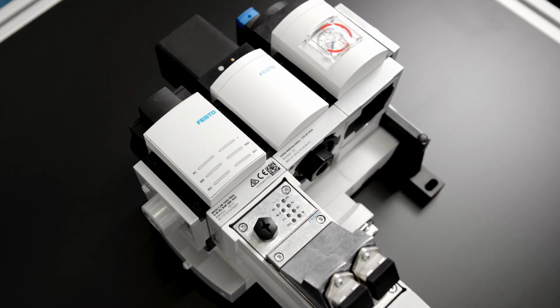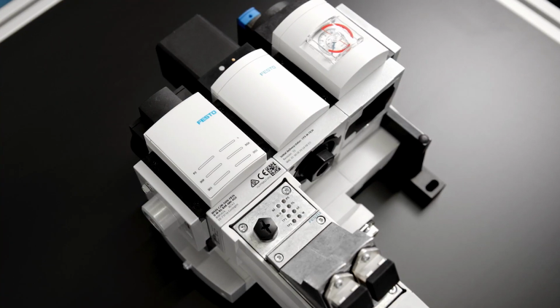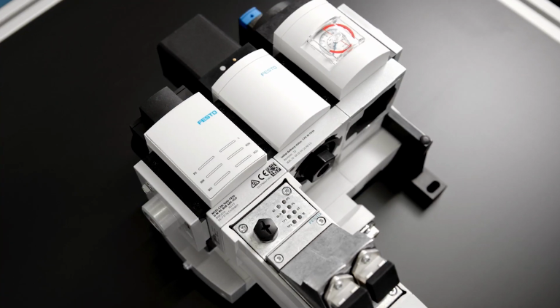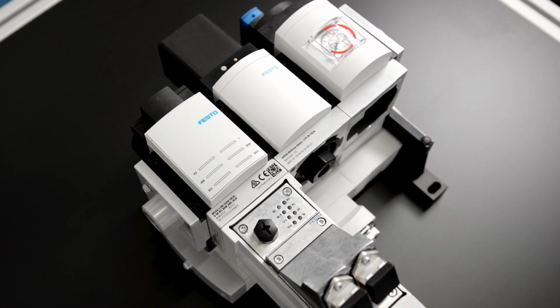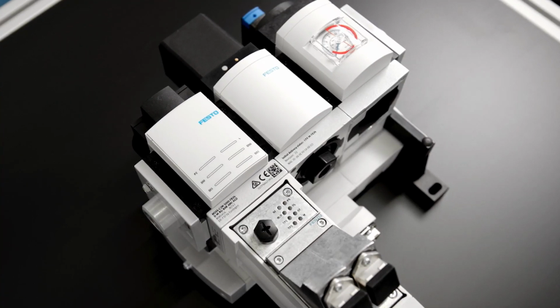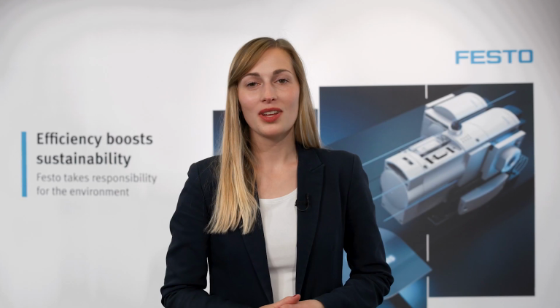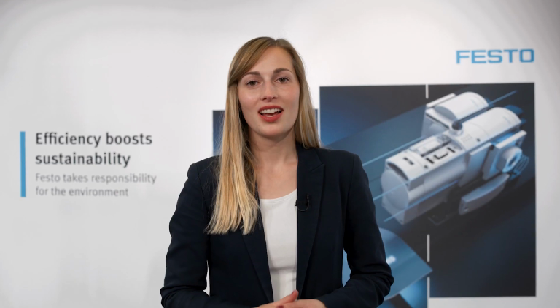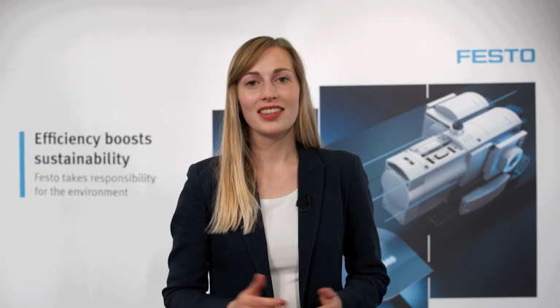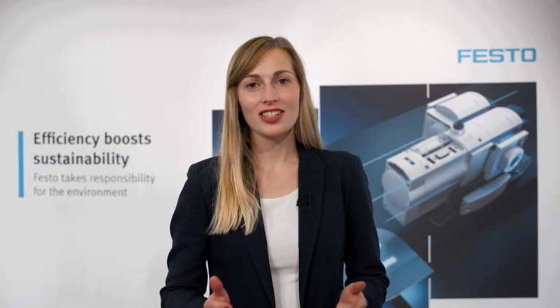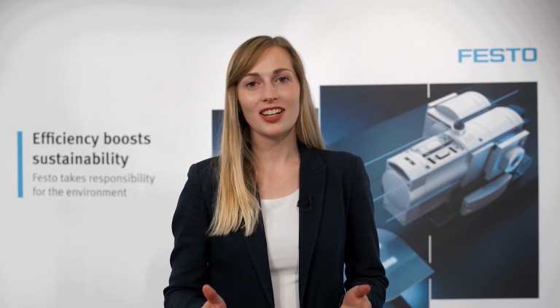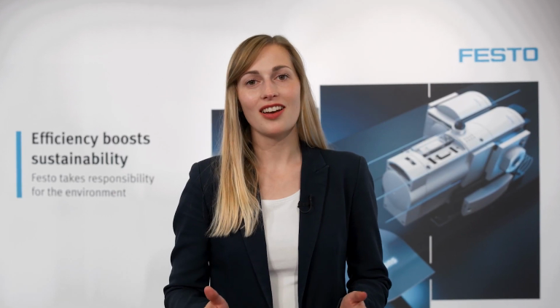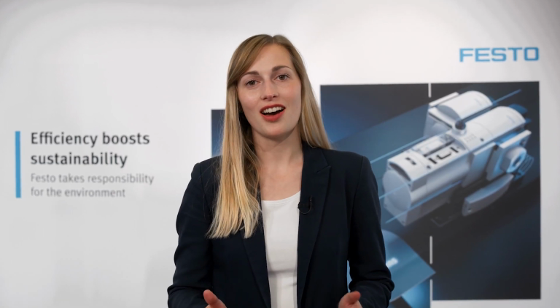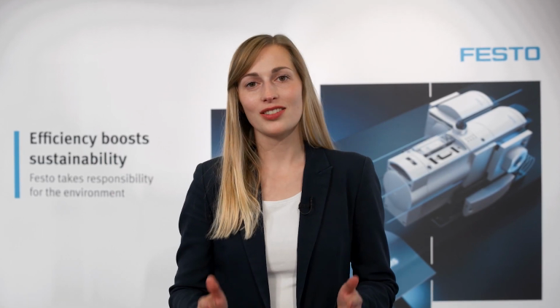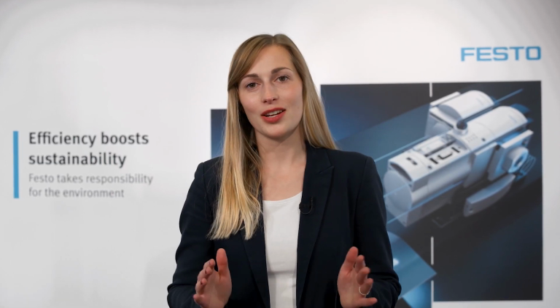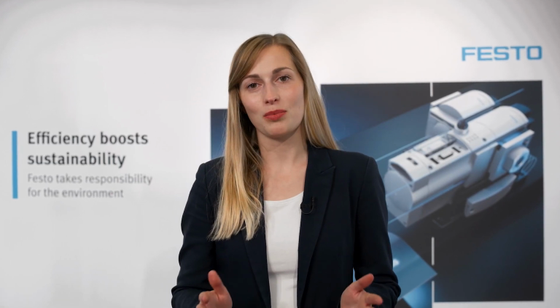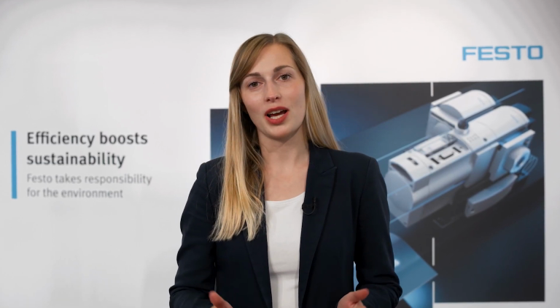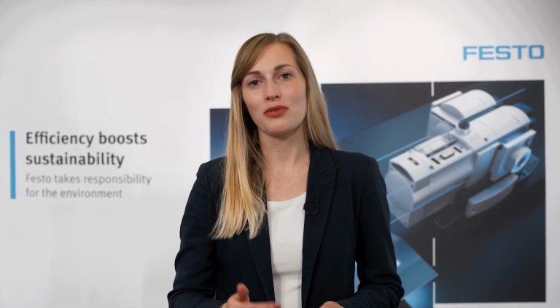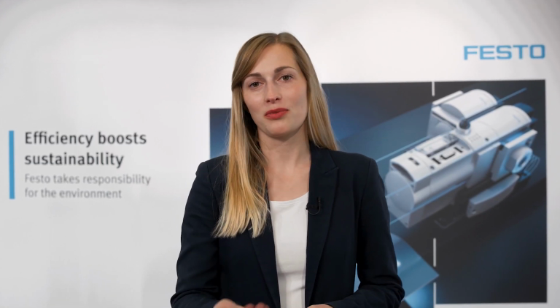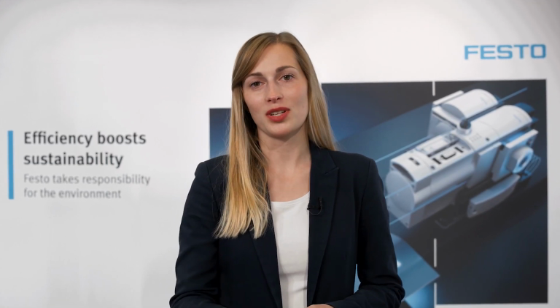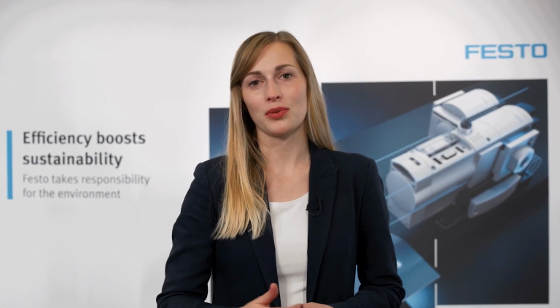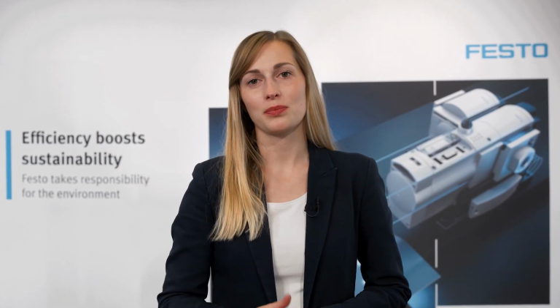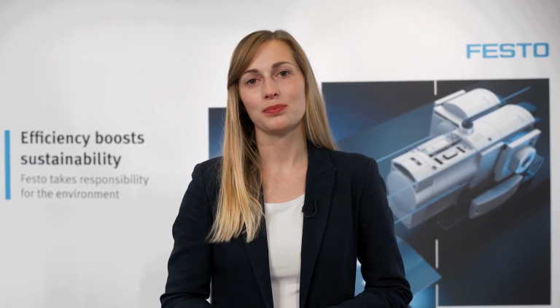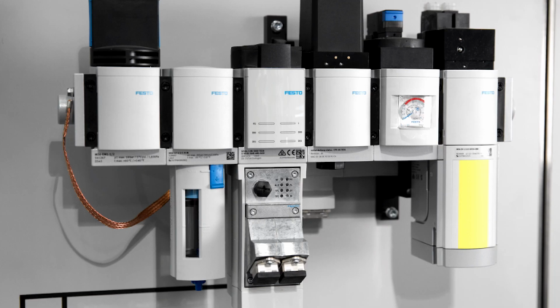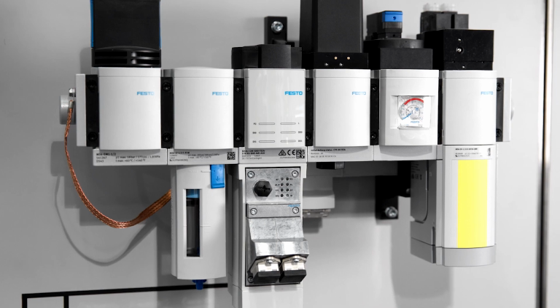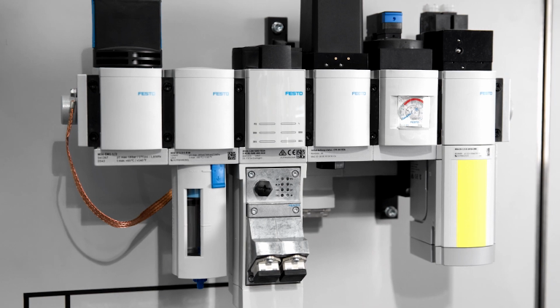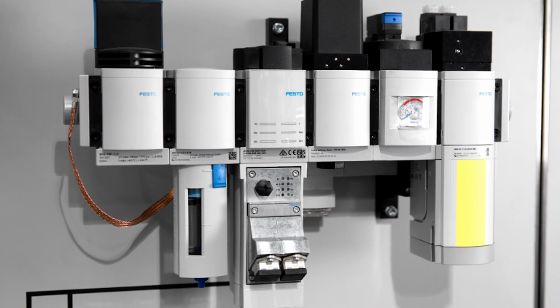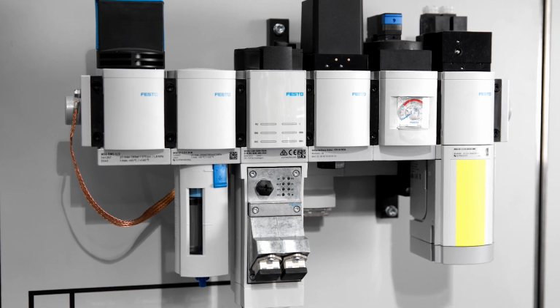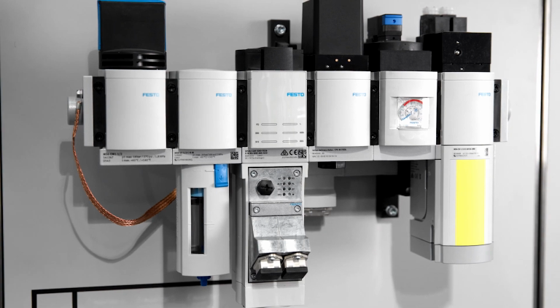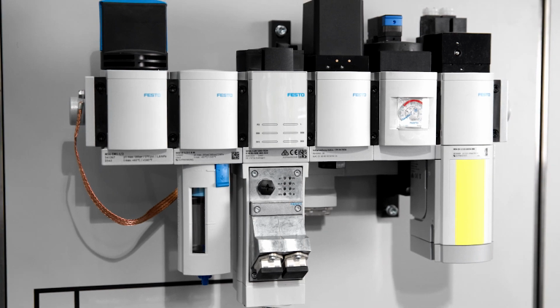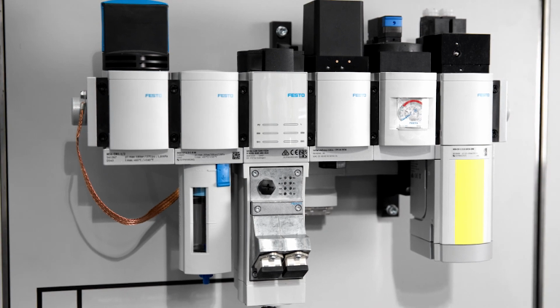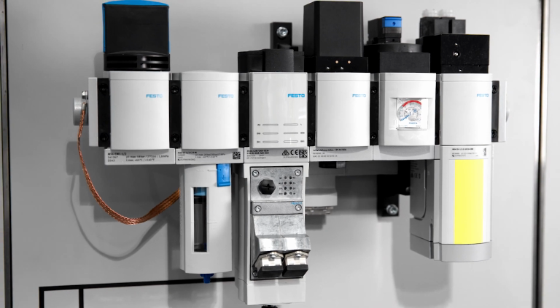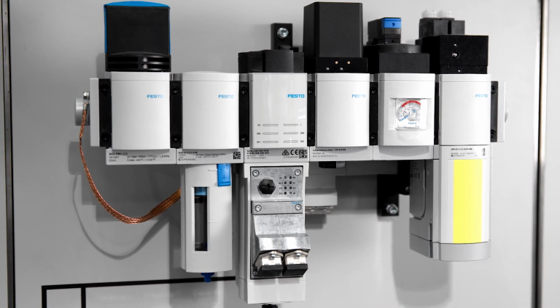So all in all, a digitally enhanced air supply from Festo. Thank you.